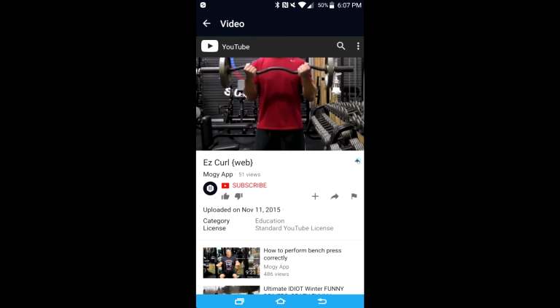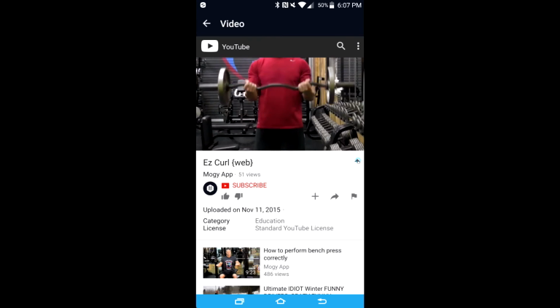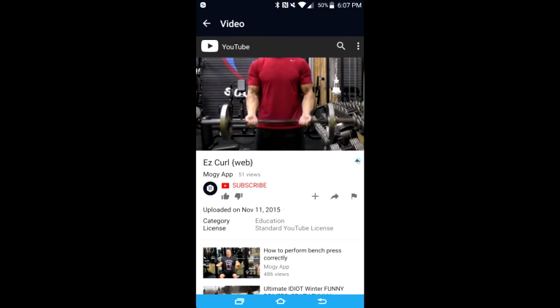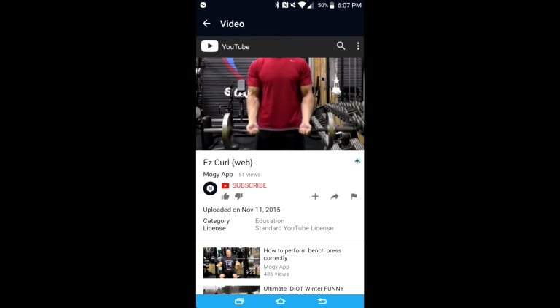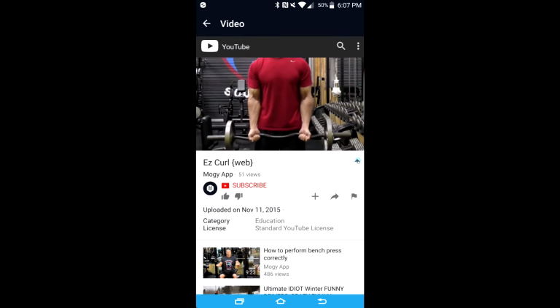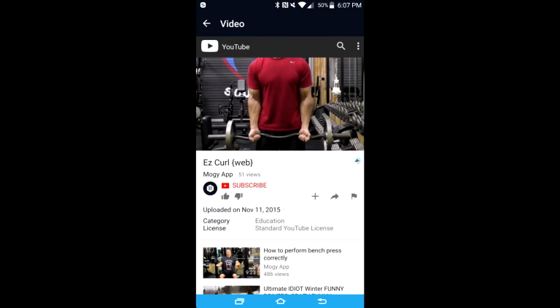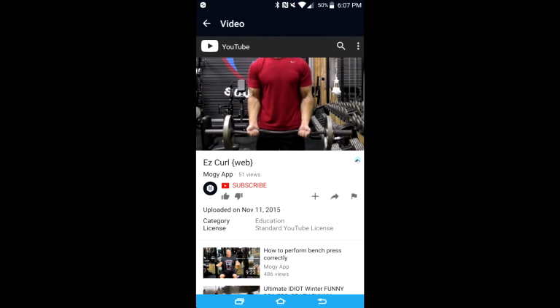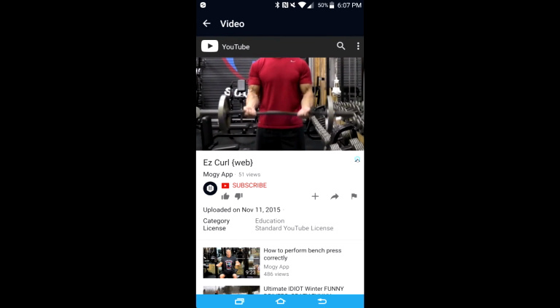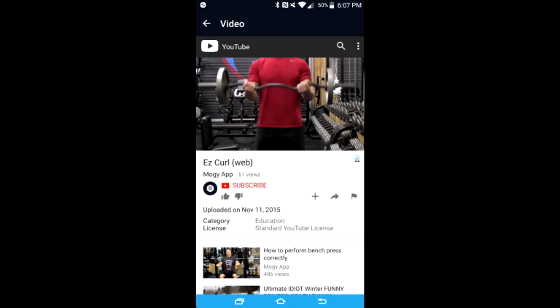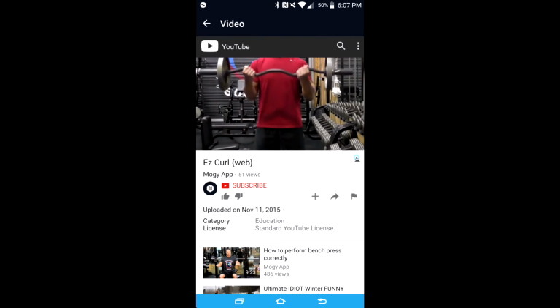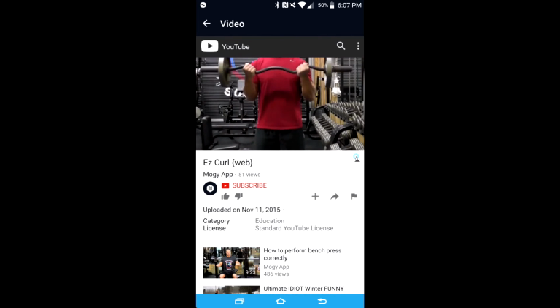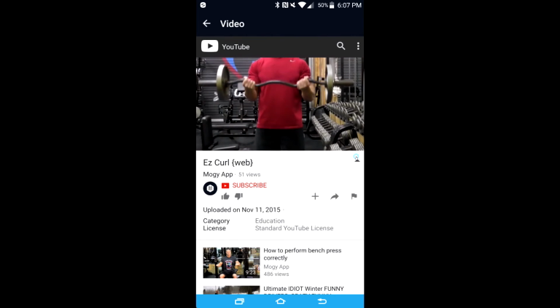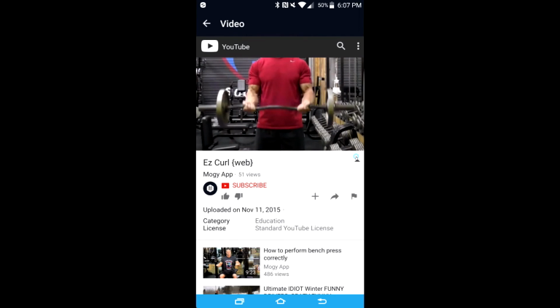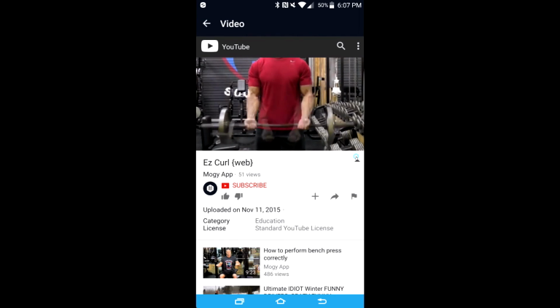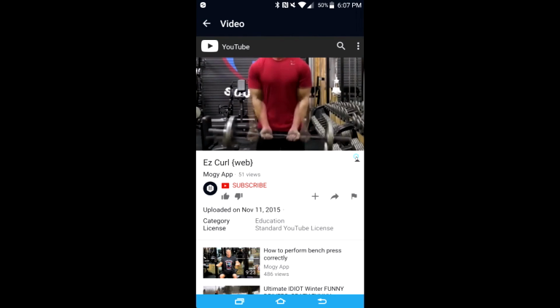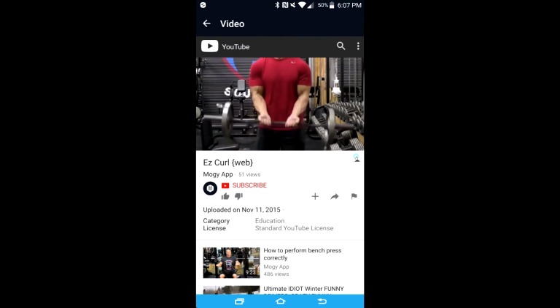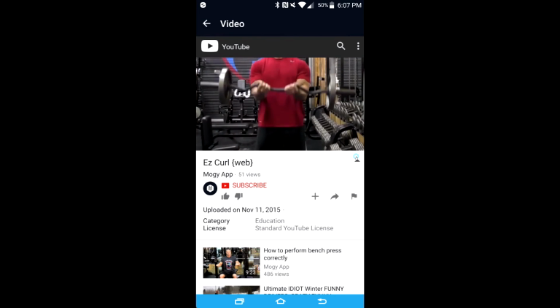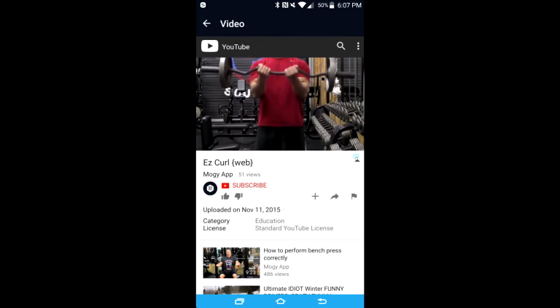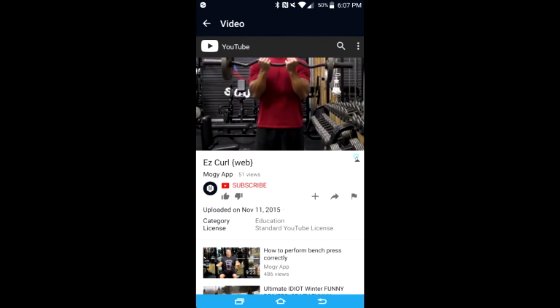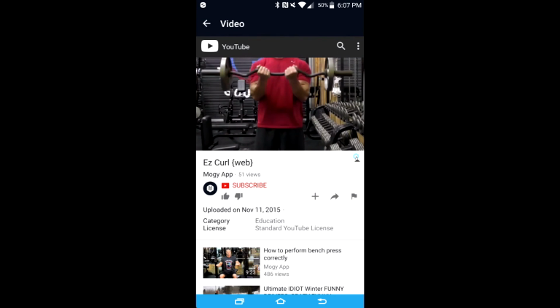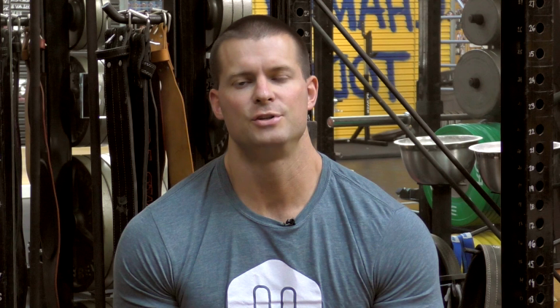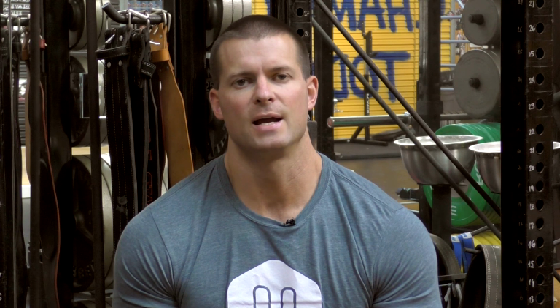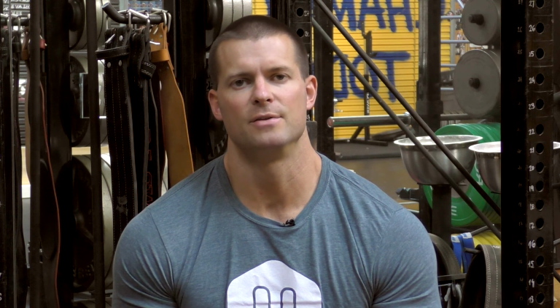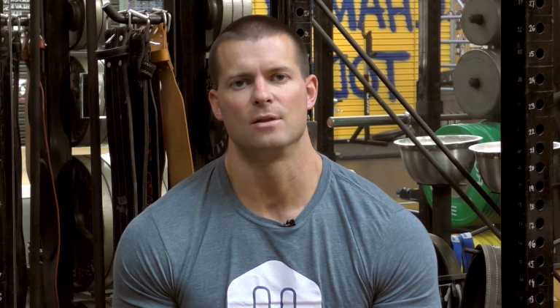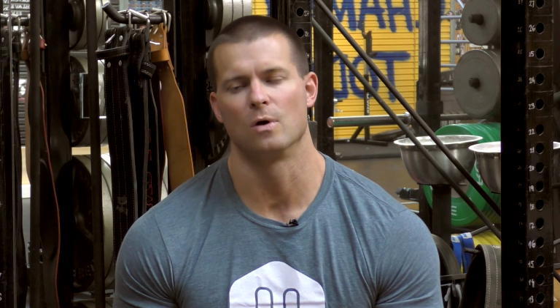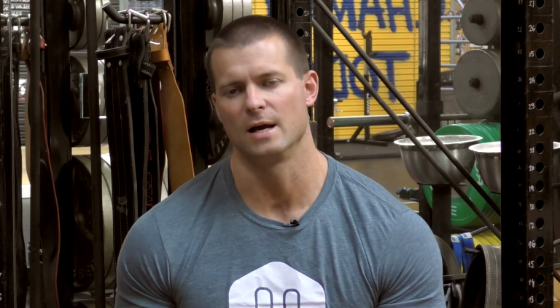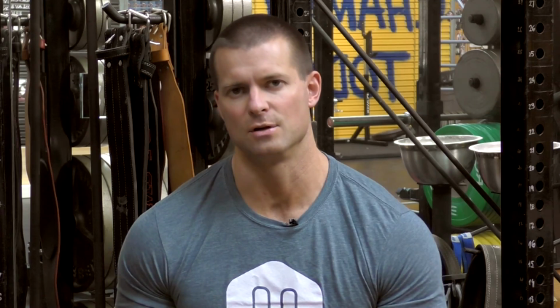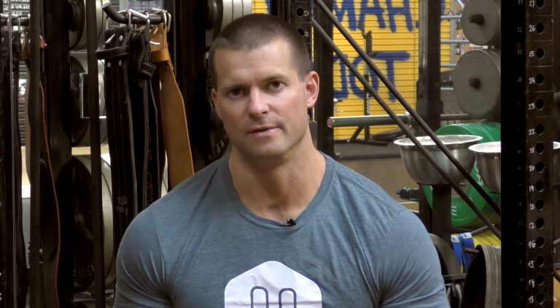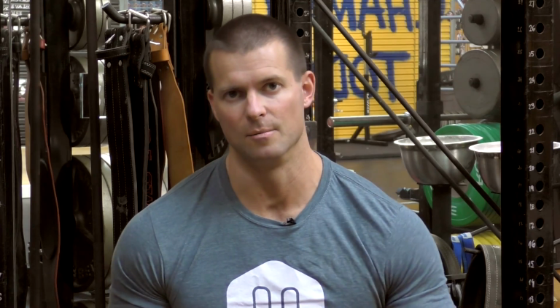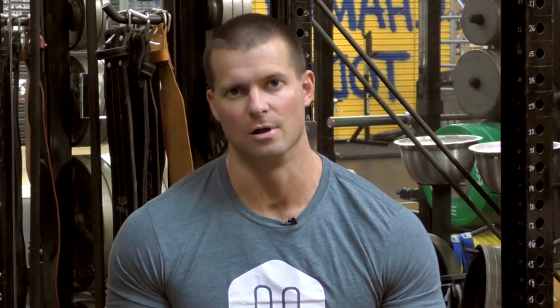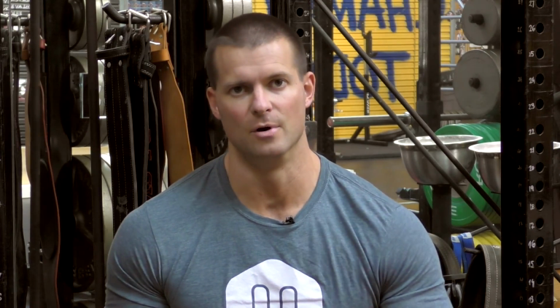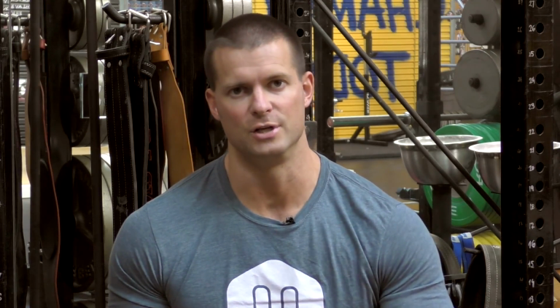Once you've gone through the interface and looked at the tutorial videos, be sure to check out the other workouts that are available on Moji.